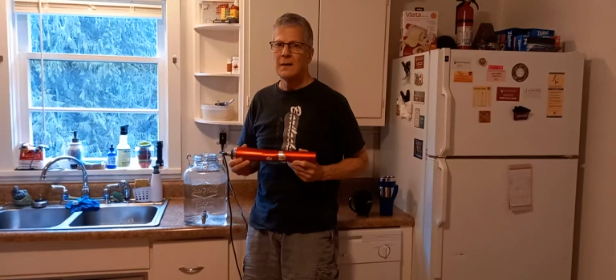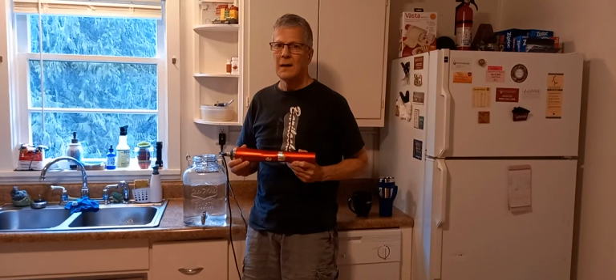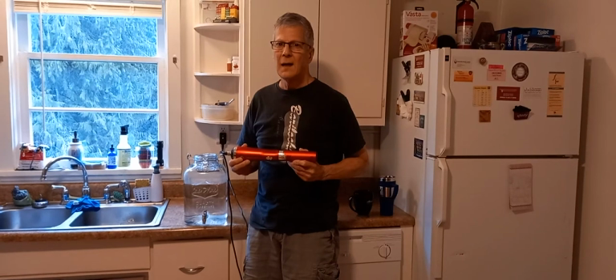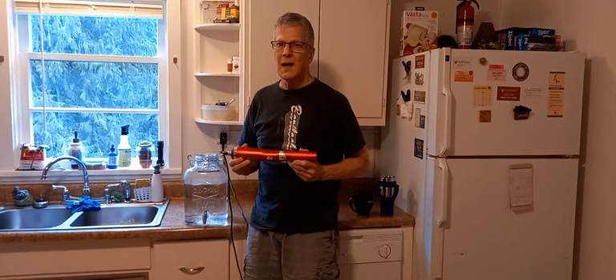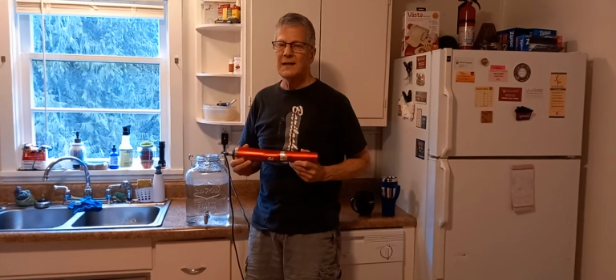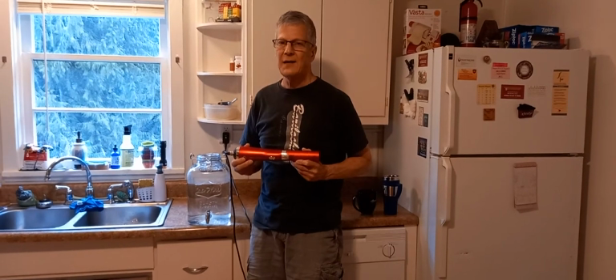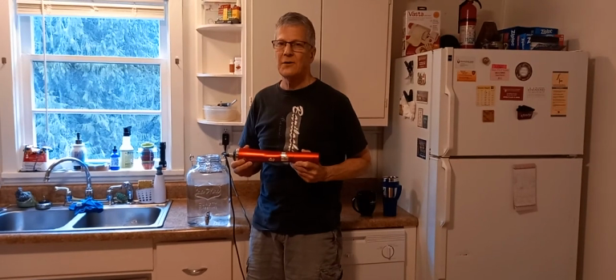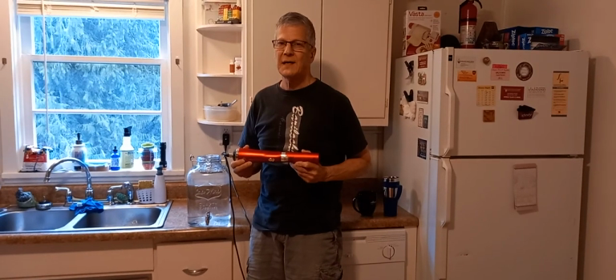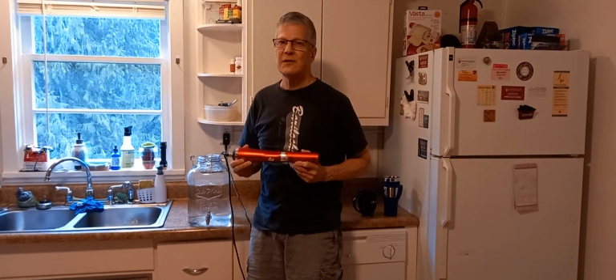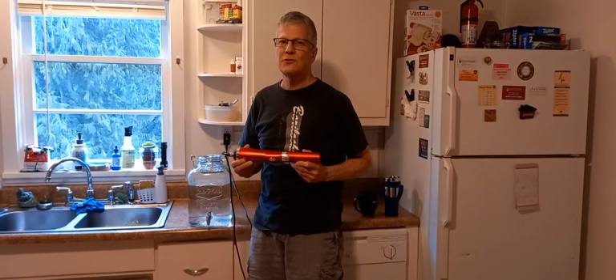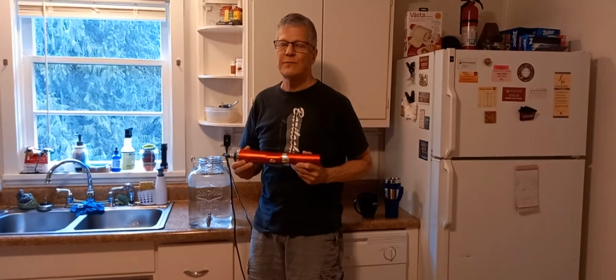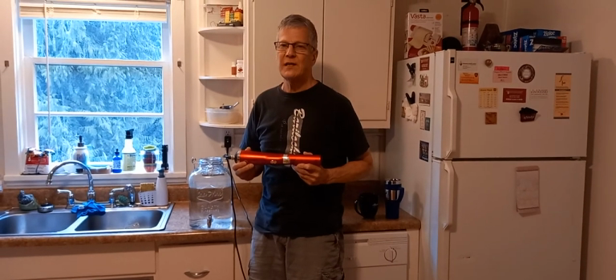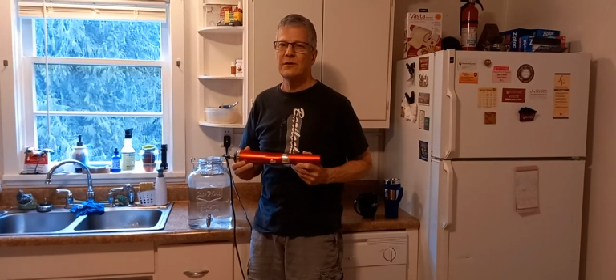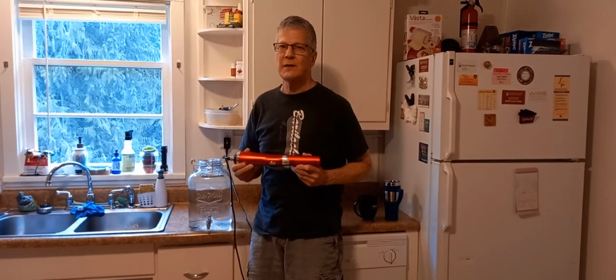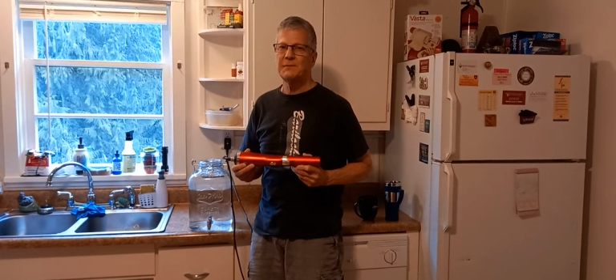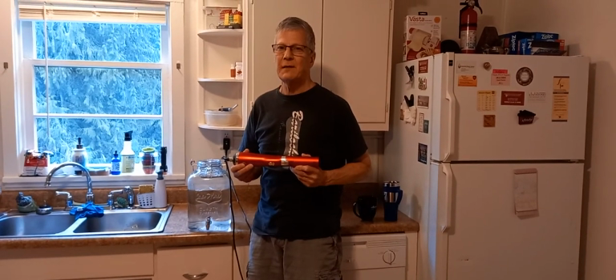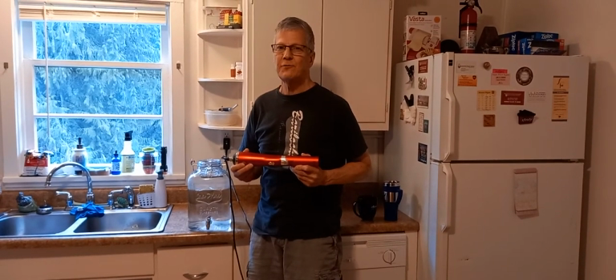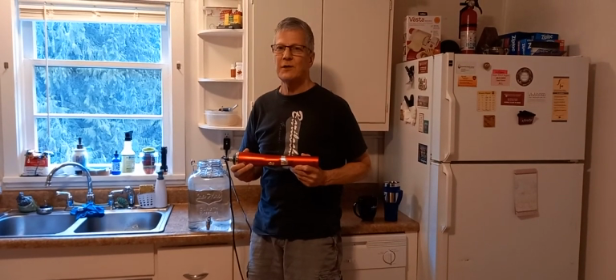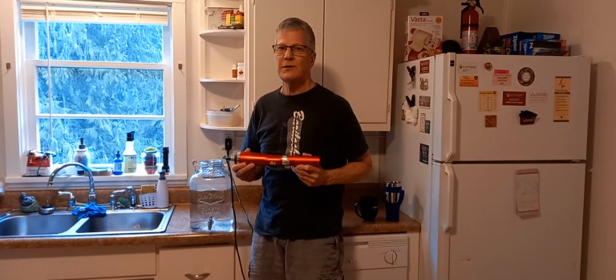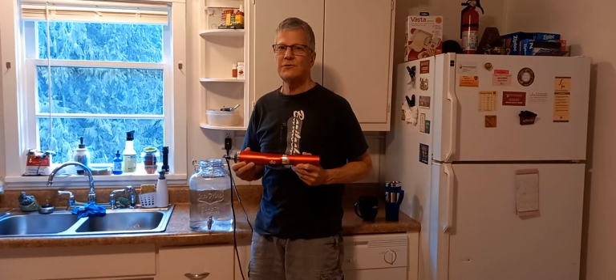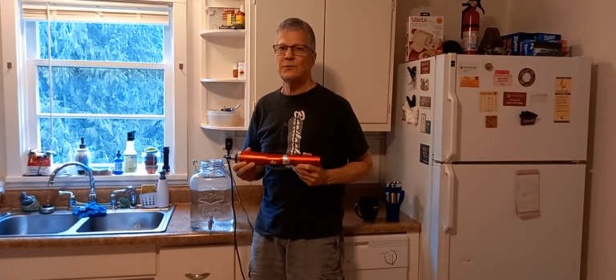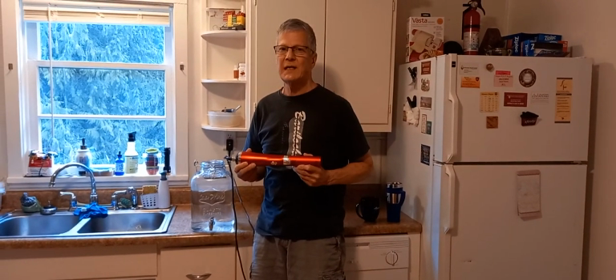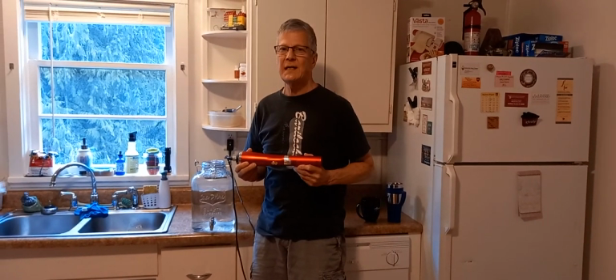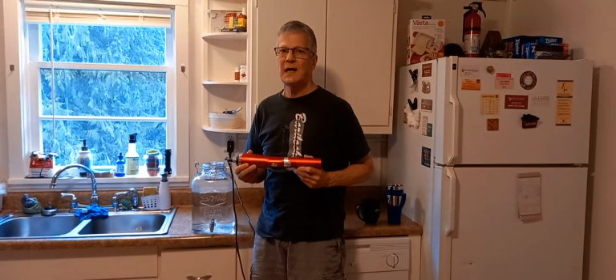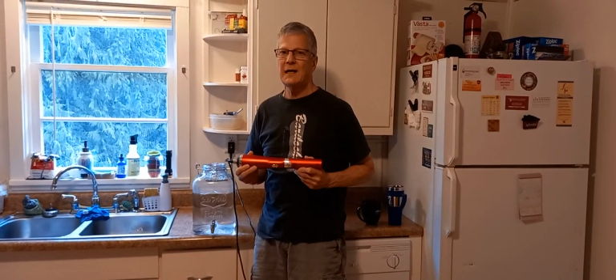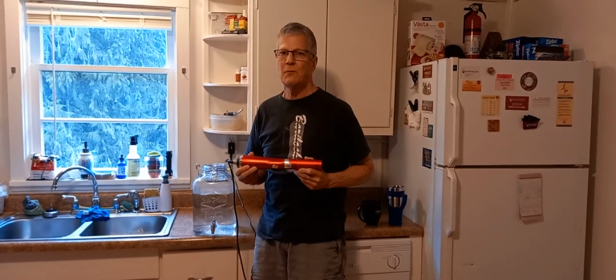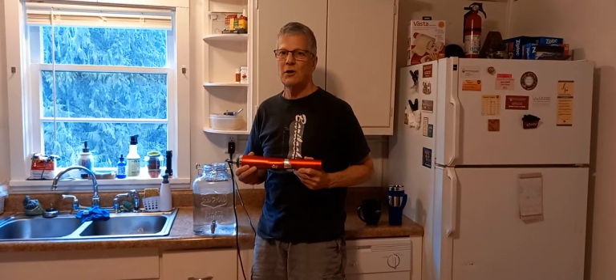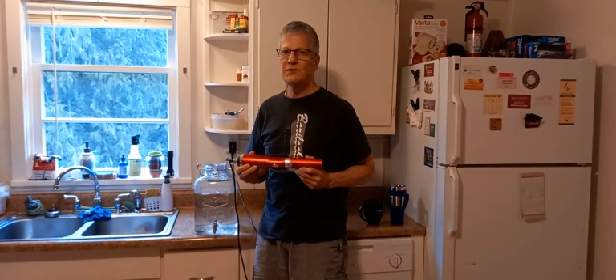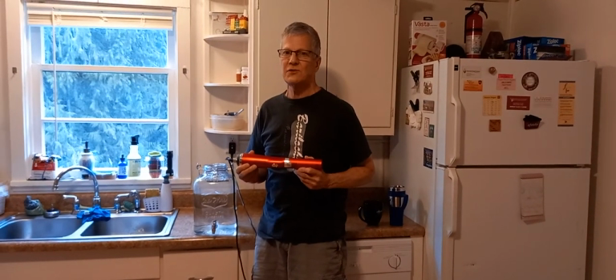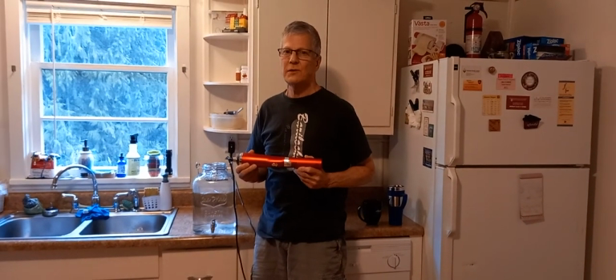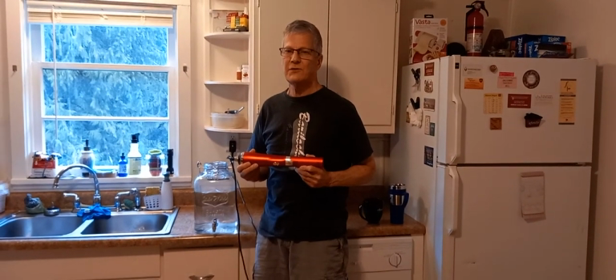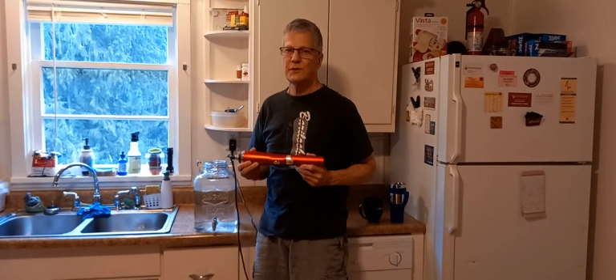Hey Daniel, I got a short video update for you. 29 March 2022.